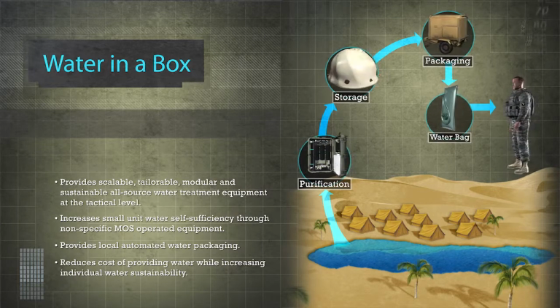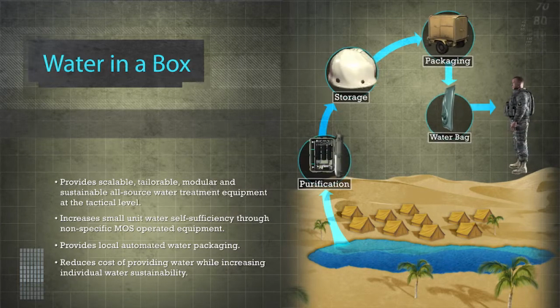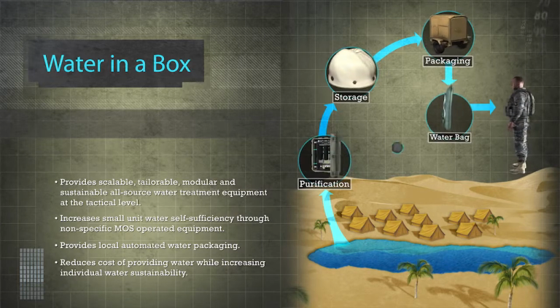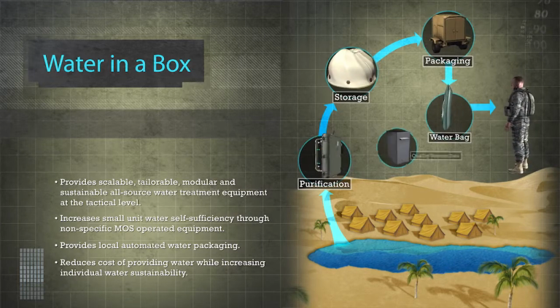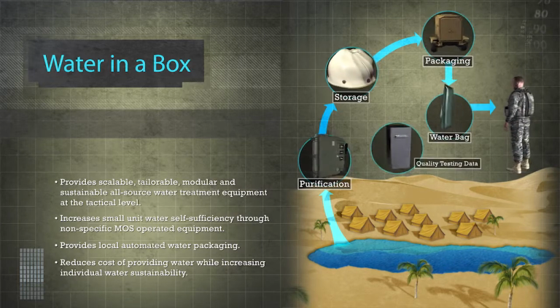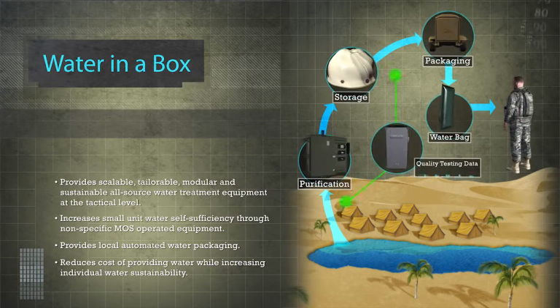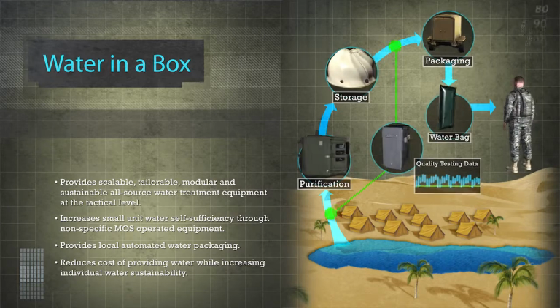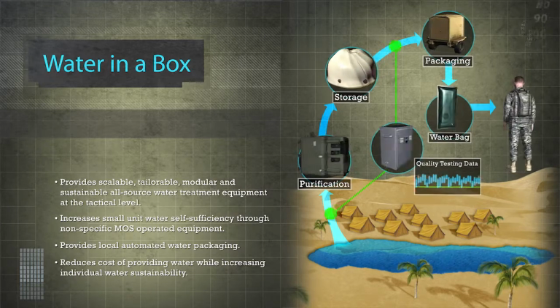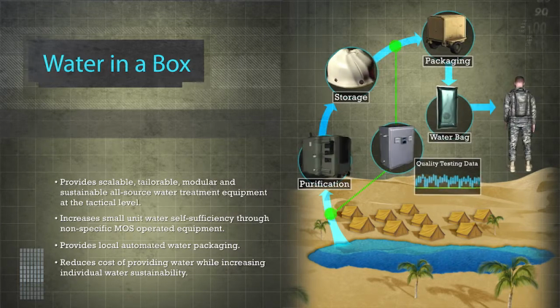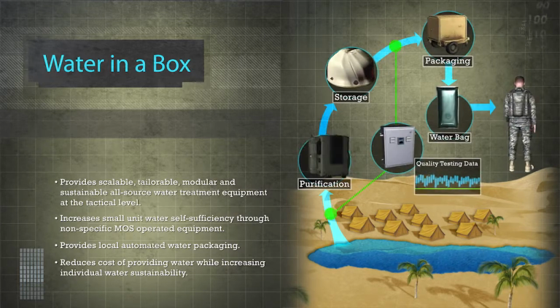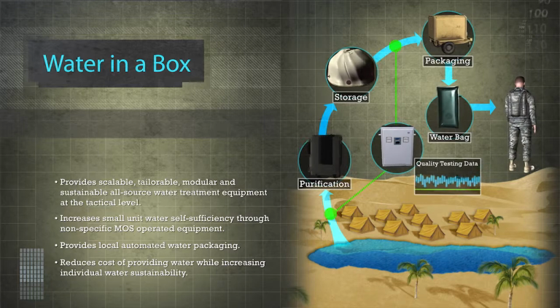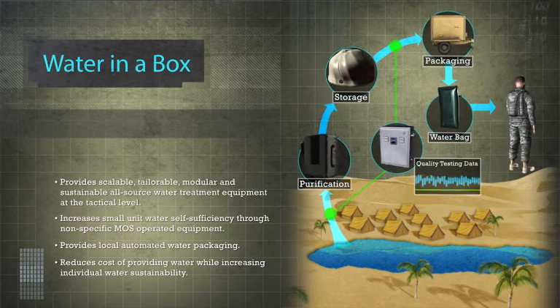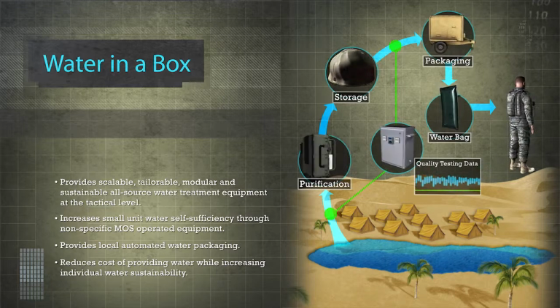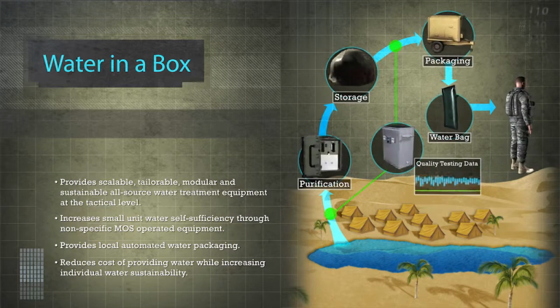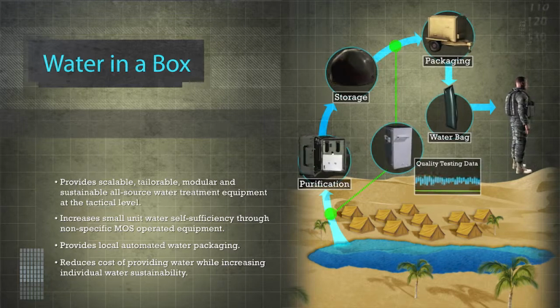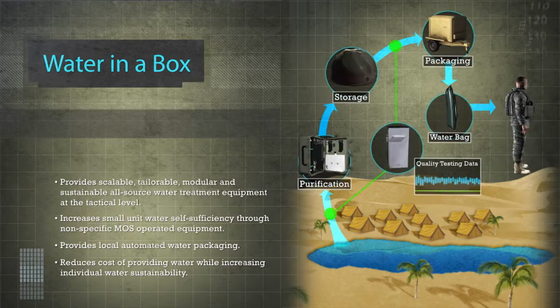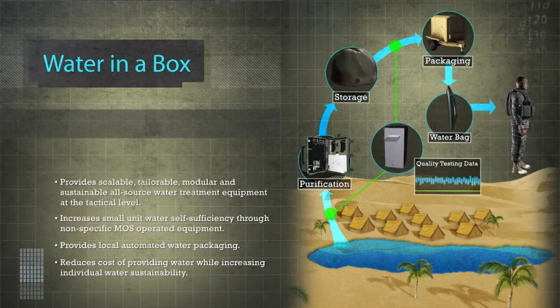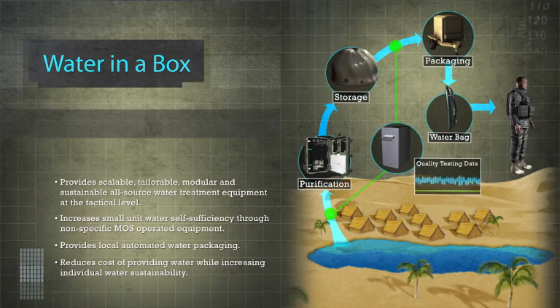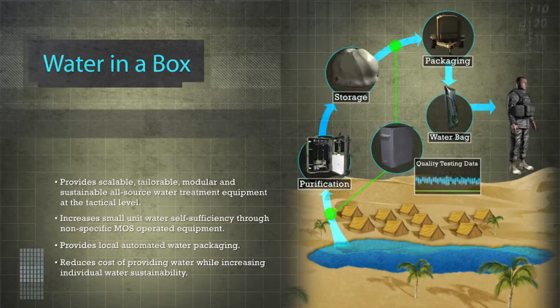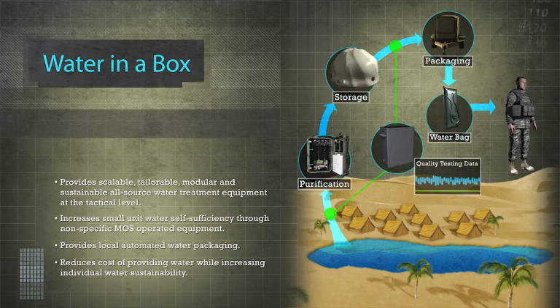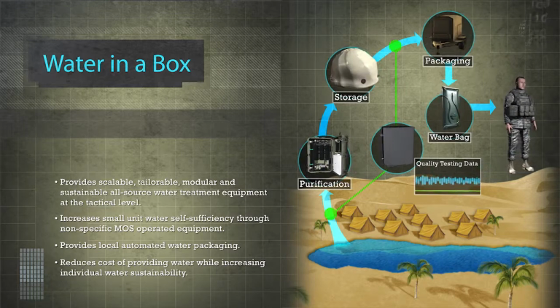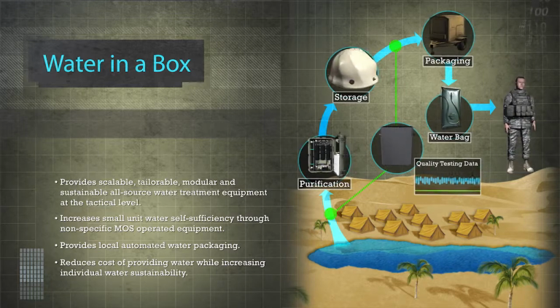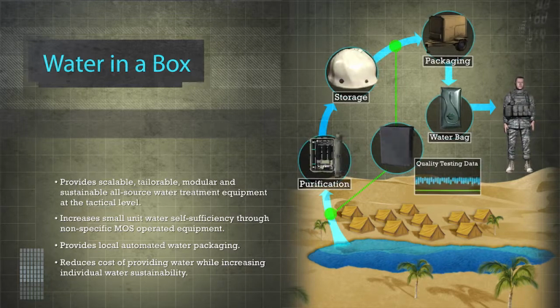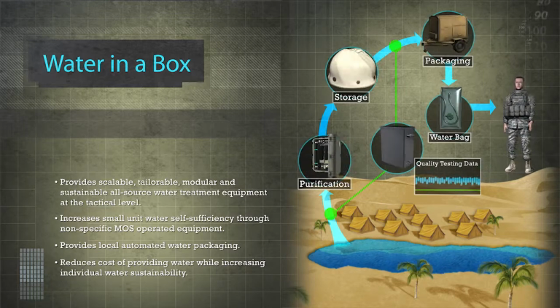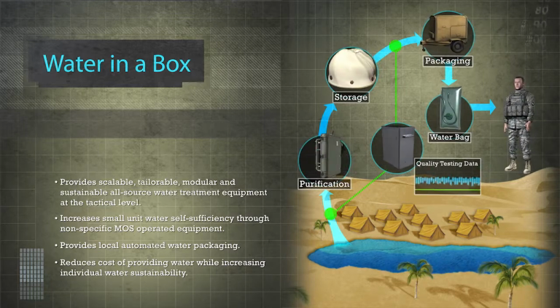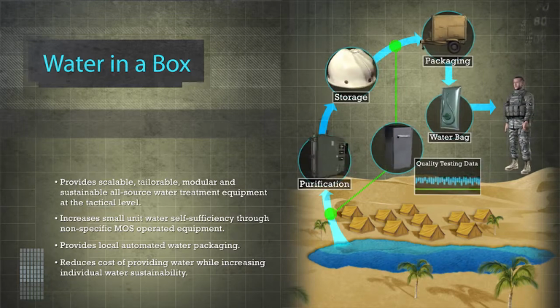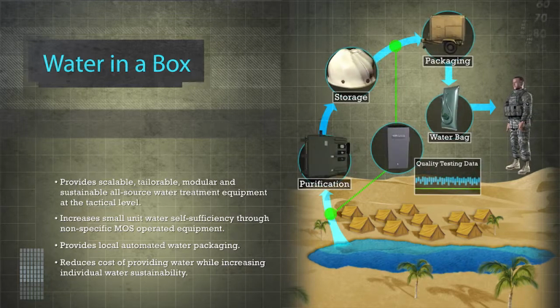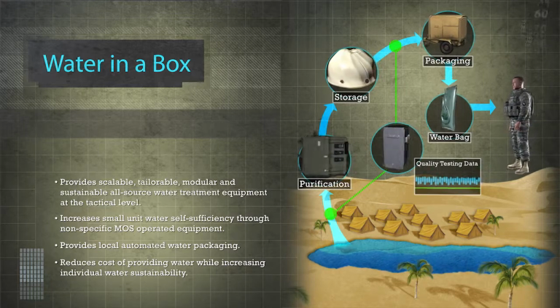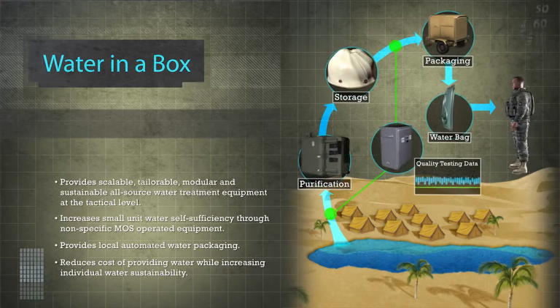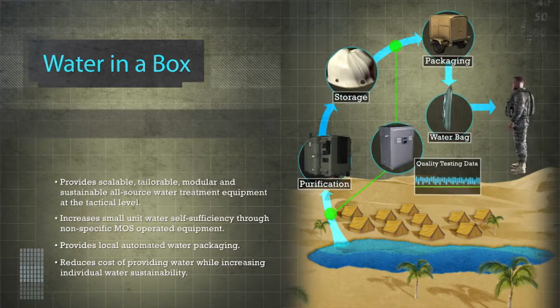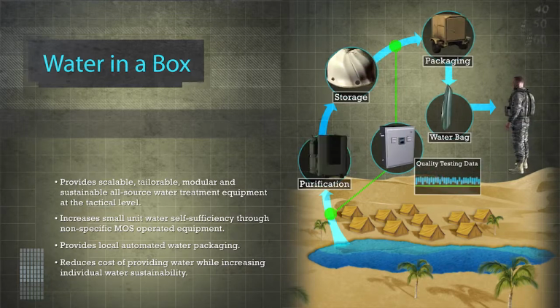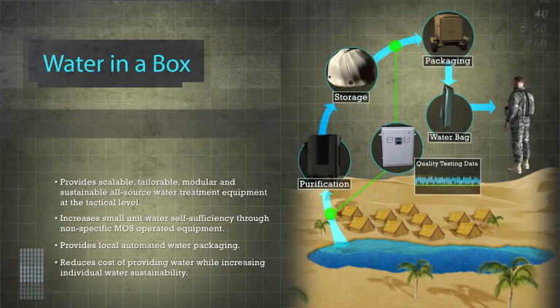At every stage, quality assurance sensors provide data to local and remote operators, reducing the need for local testing.